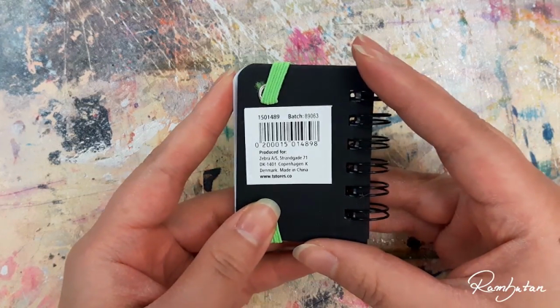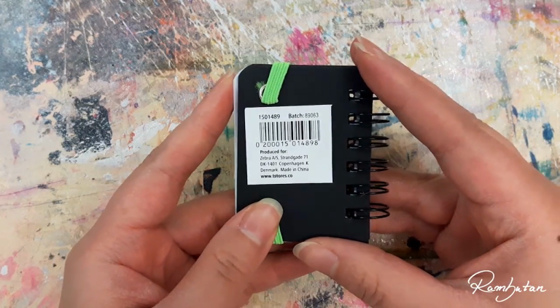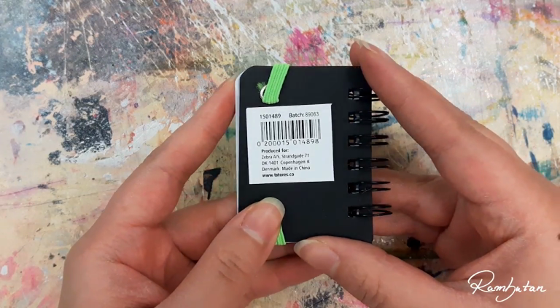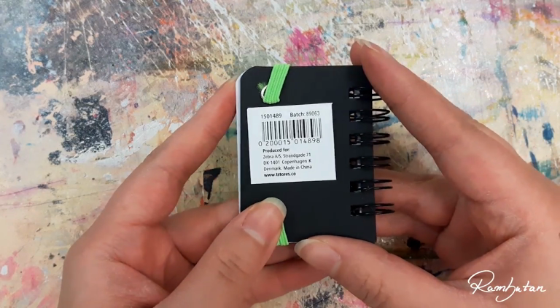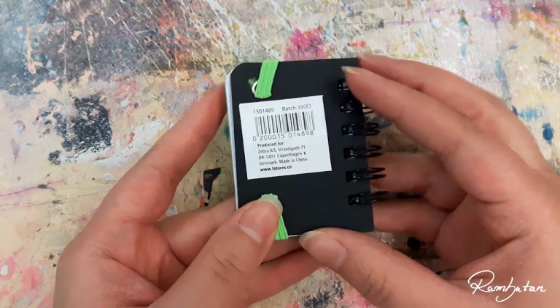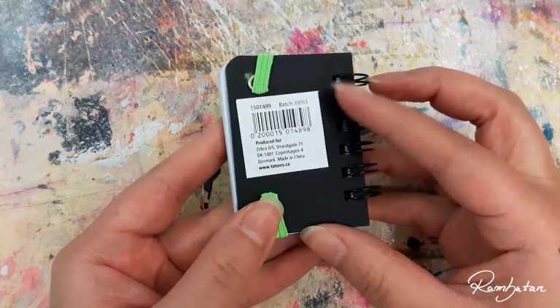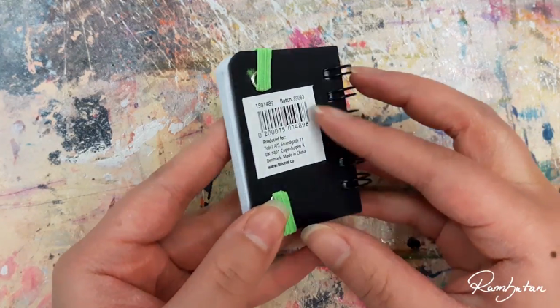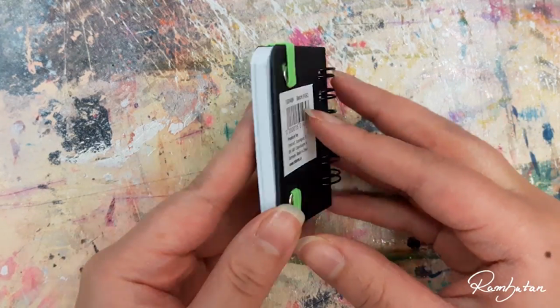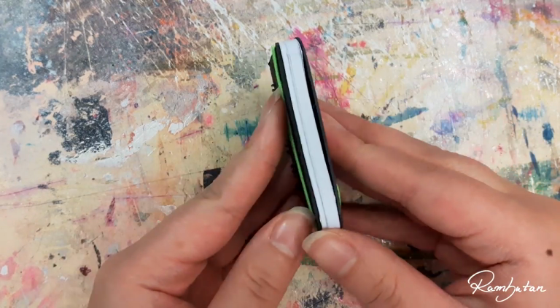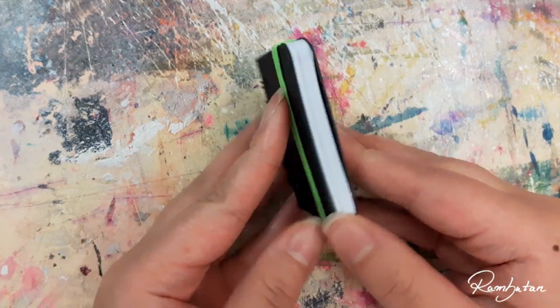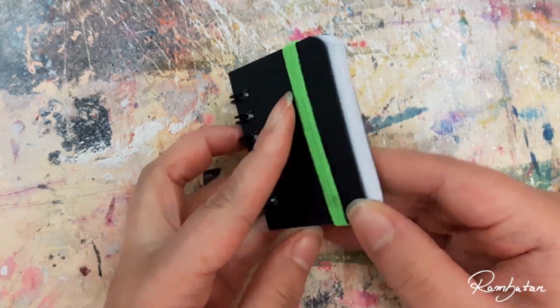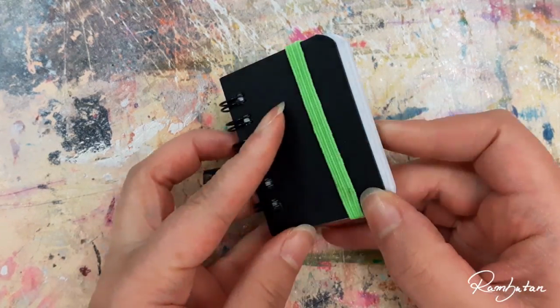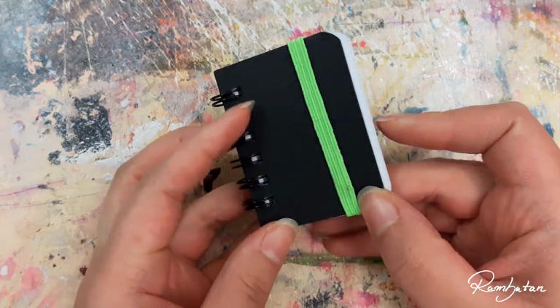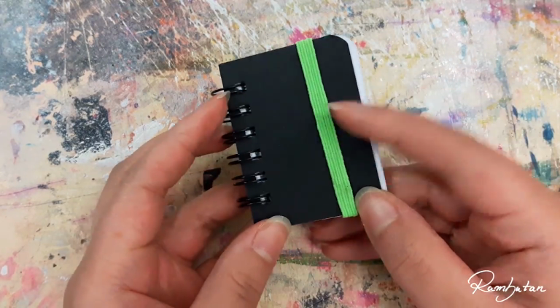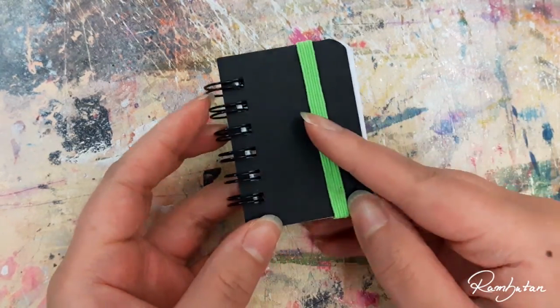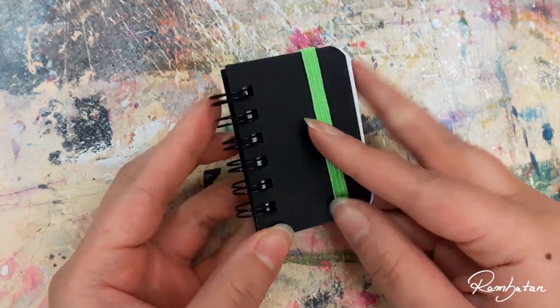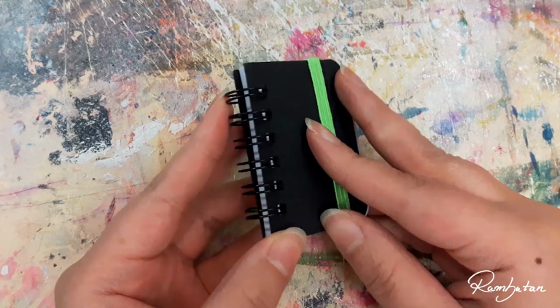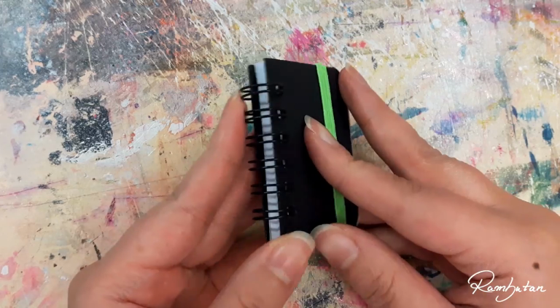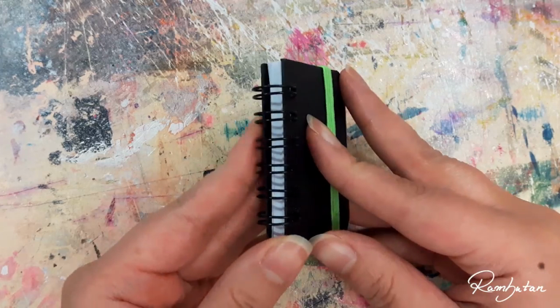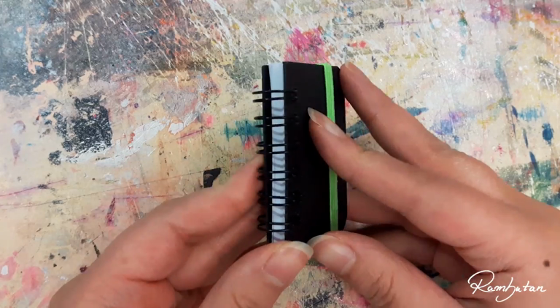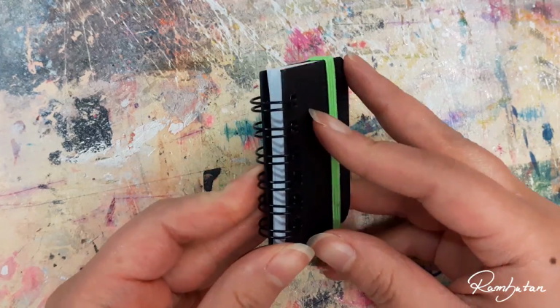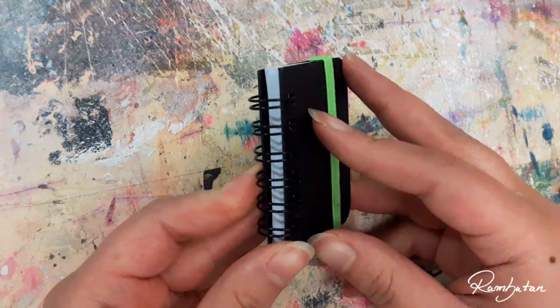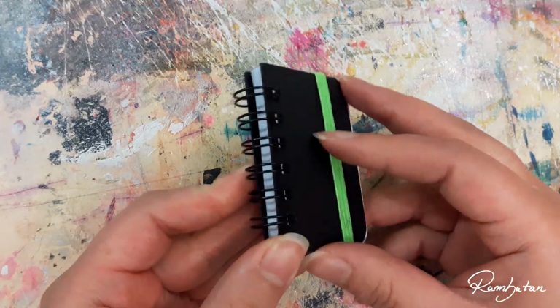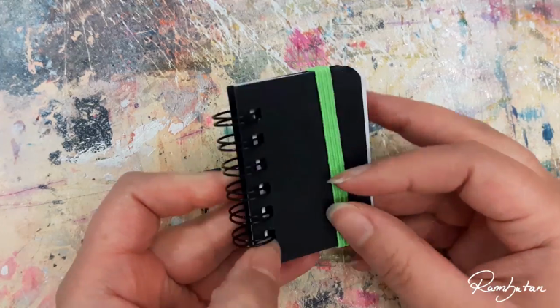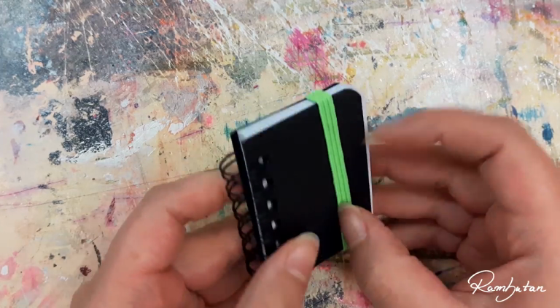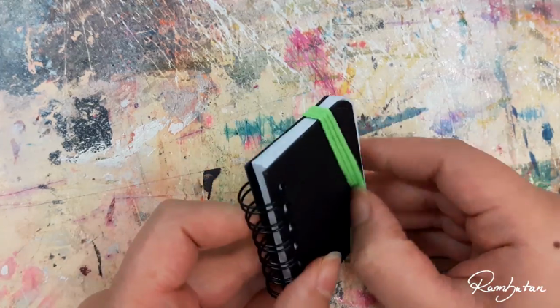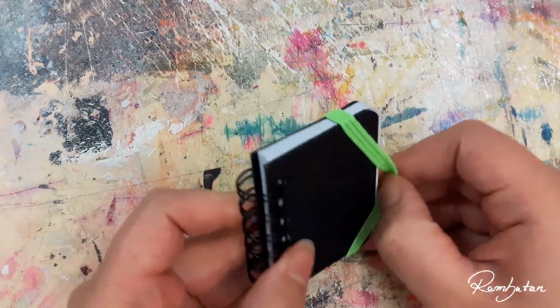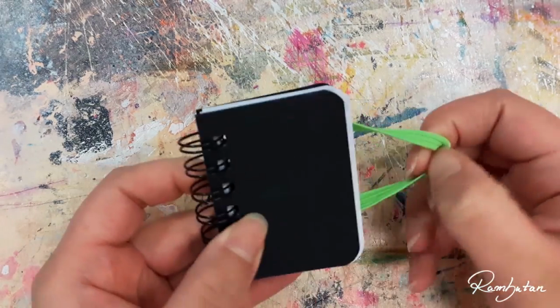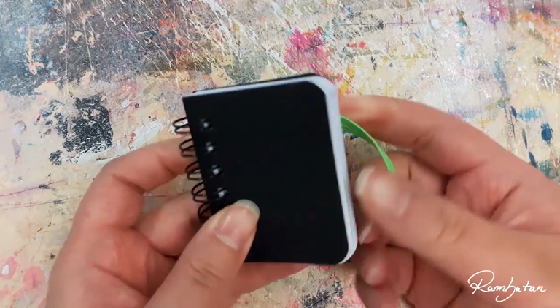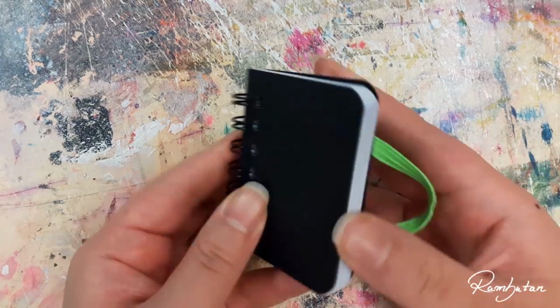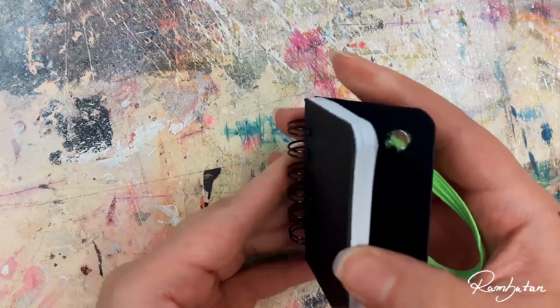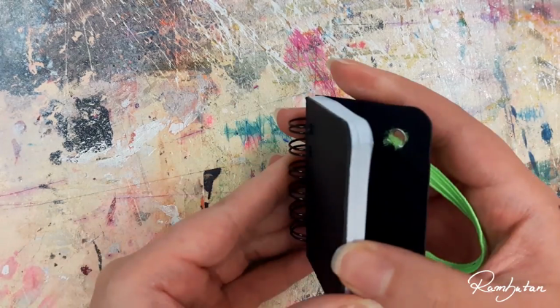Look at this cute little book! Is it still a good size to draw inside? Hell yeah!